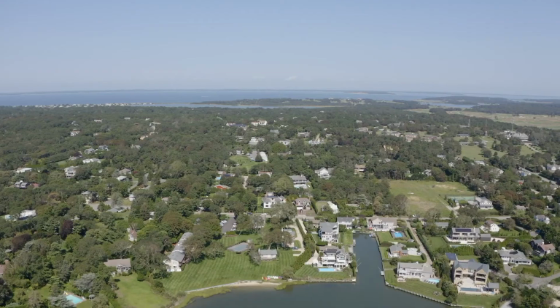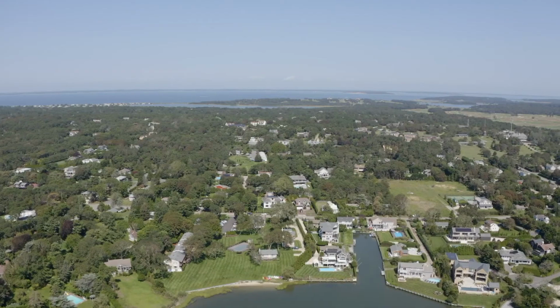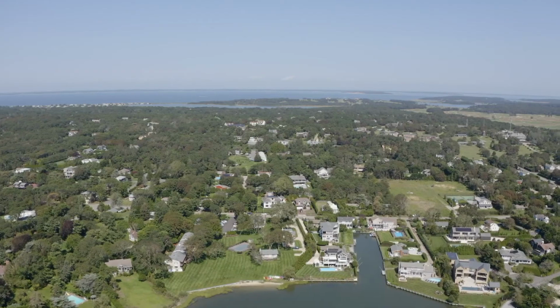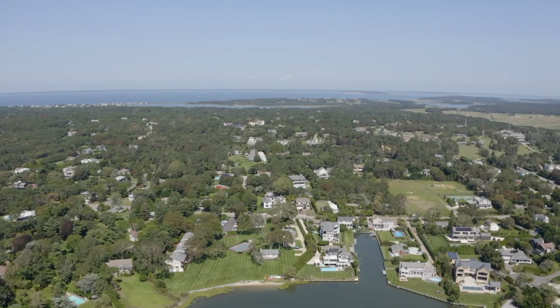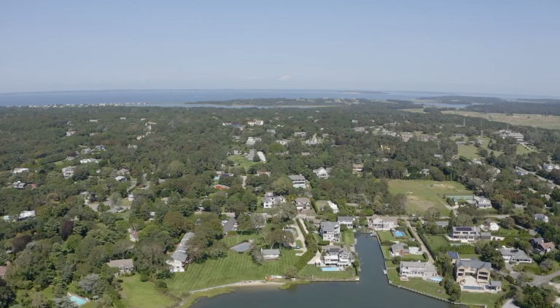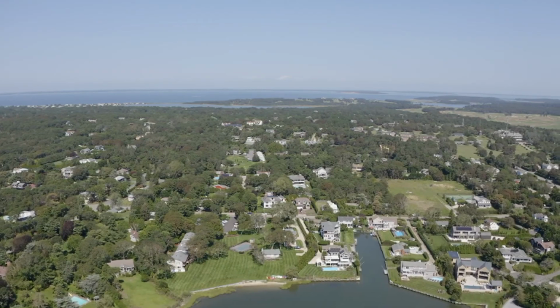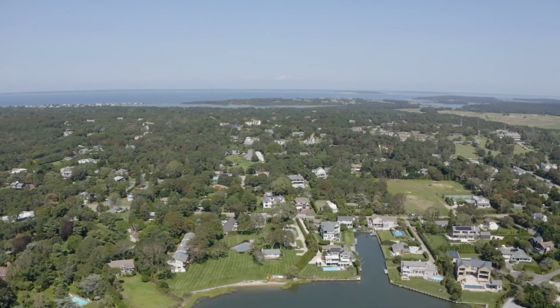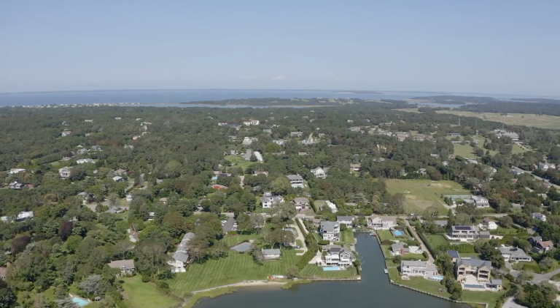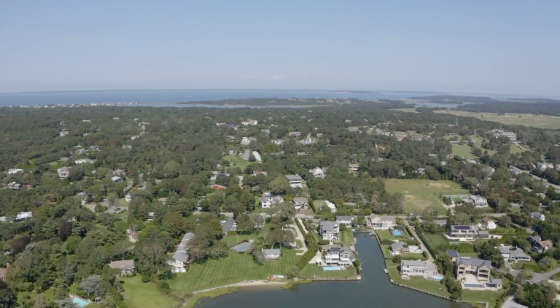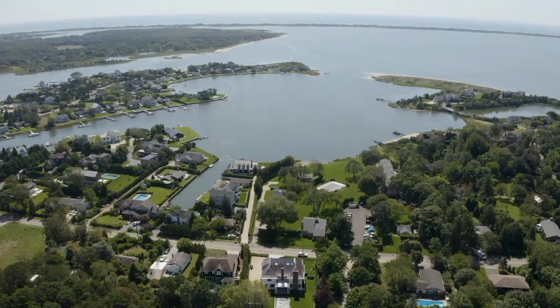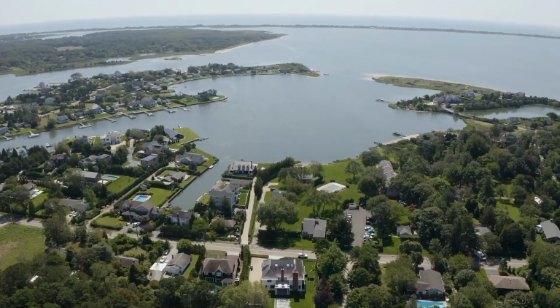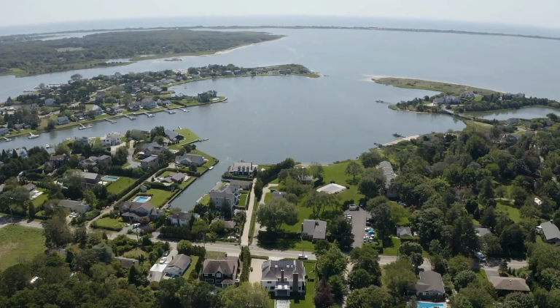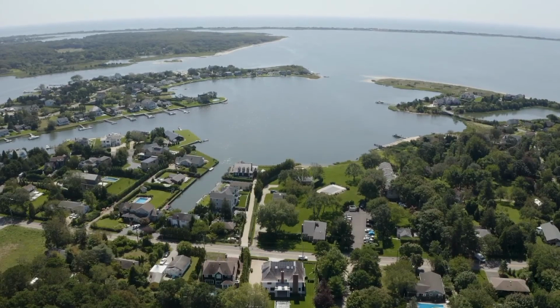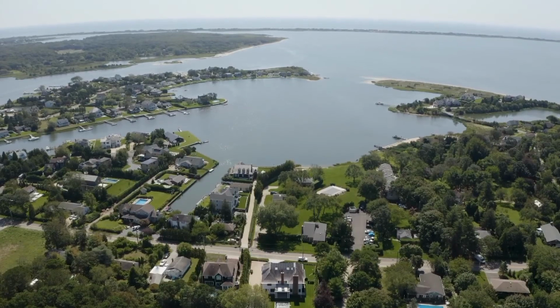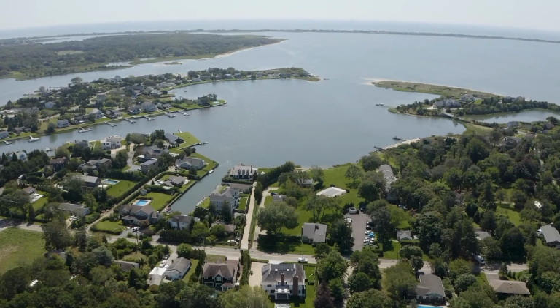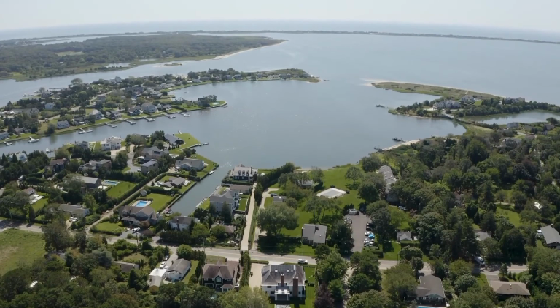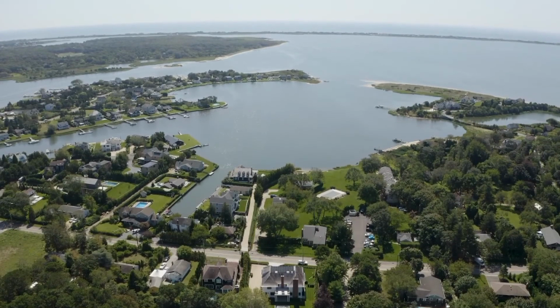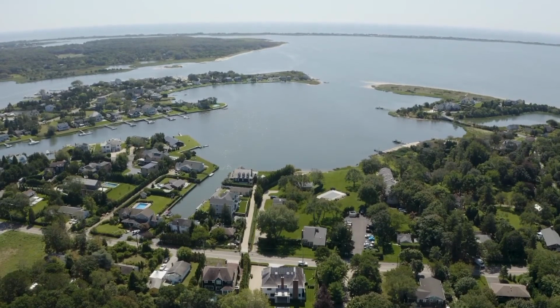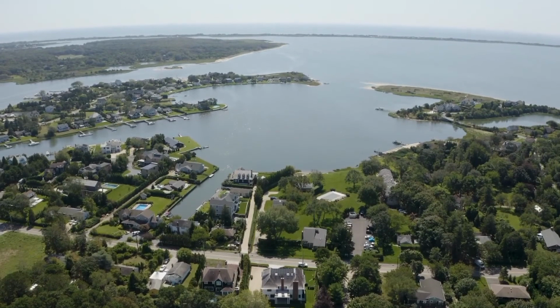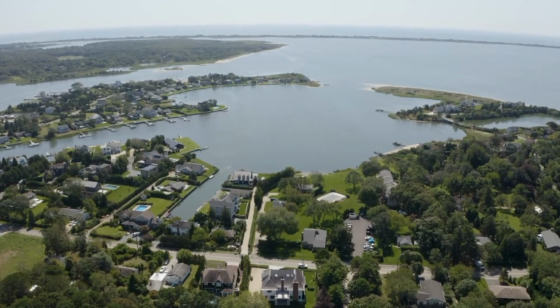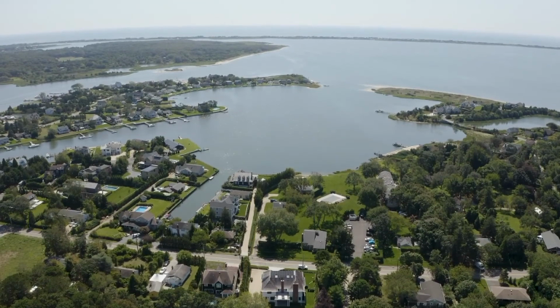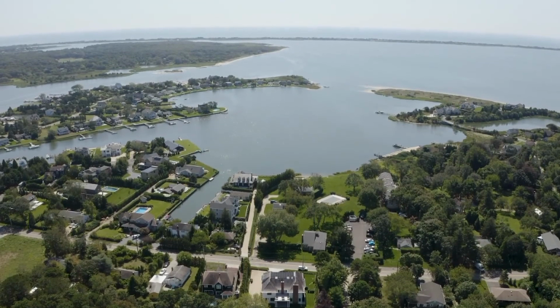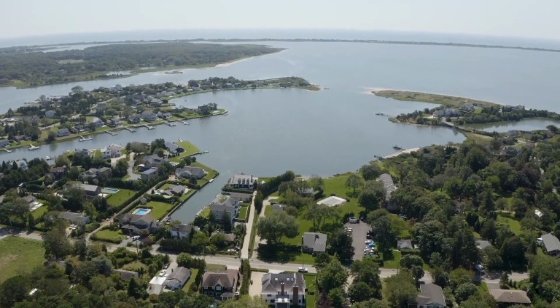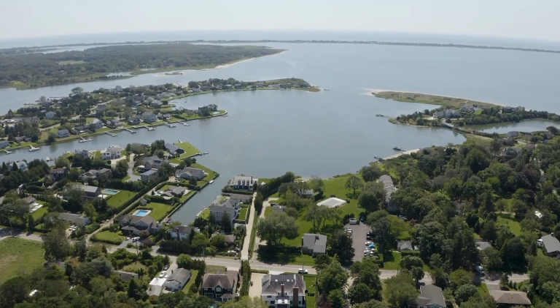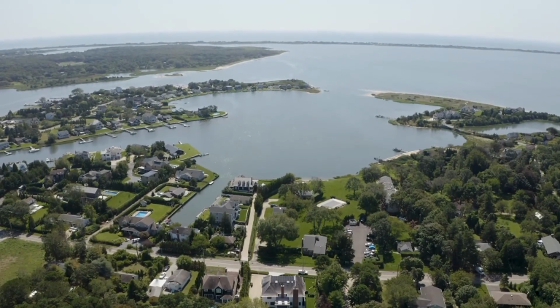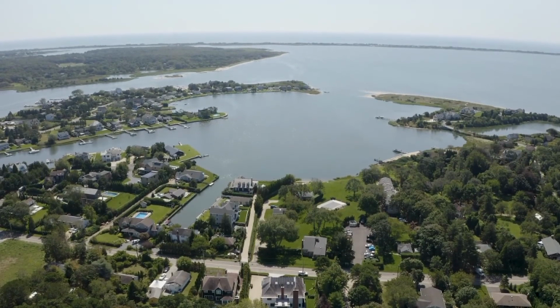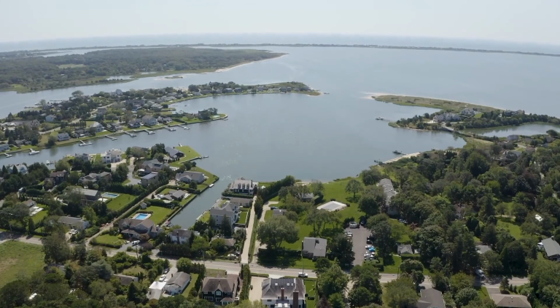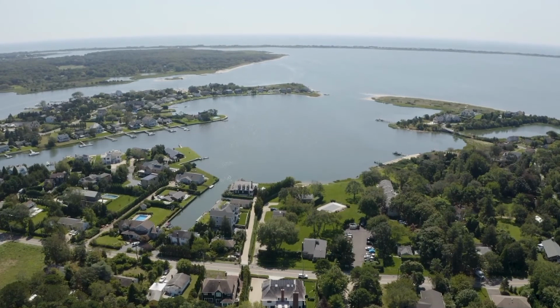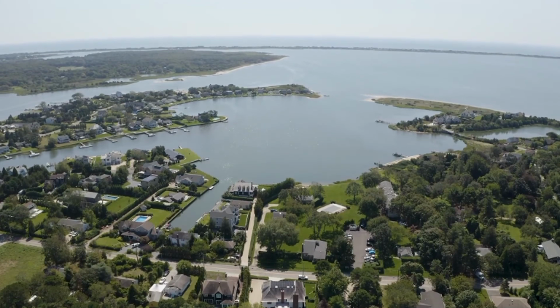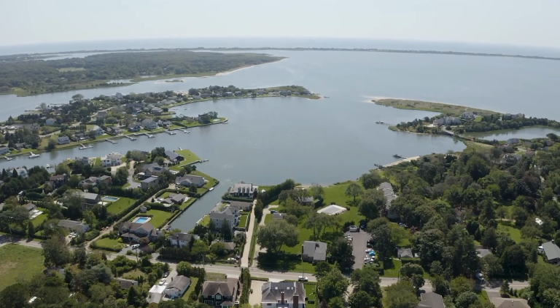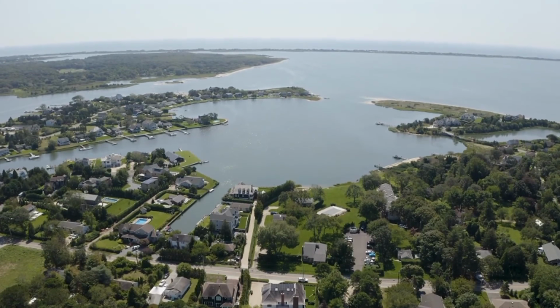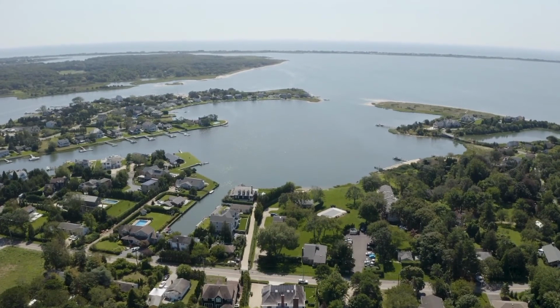Just 3 miles to the heart of Southampton Village and ocean beaches, this property has it all.